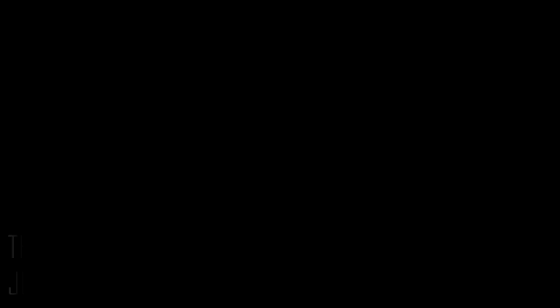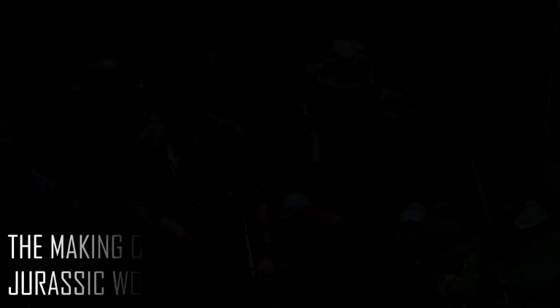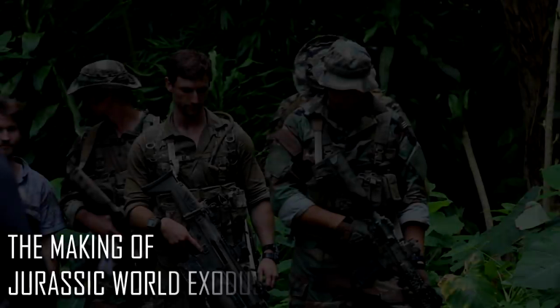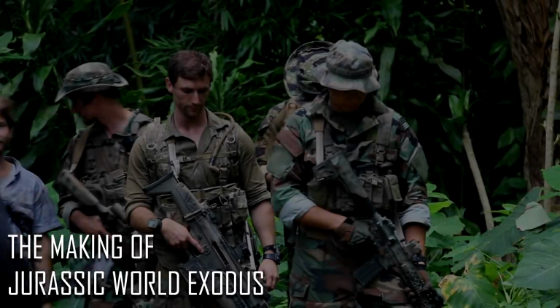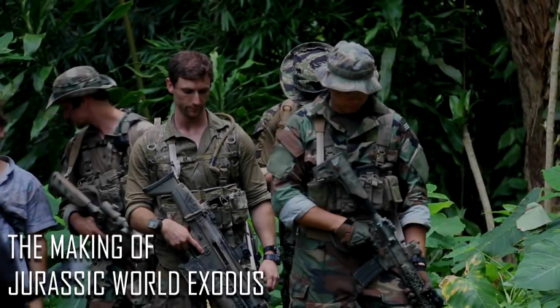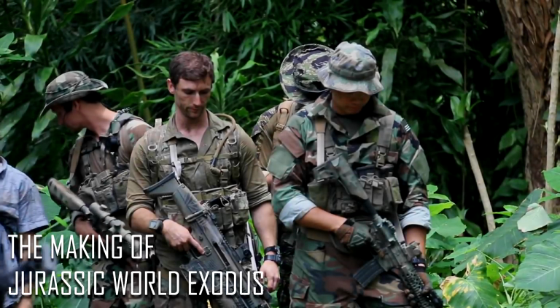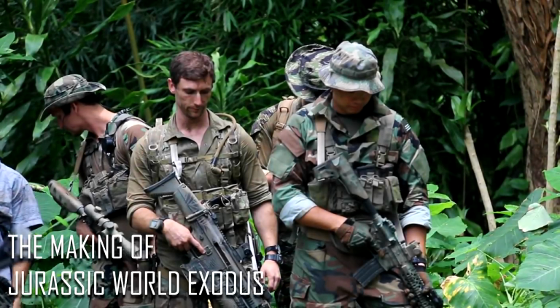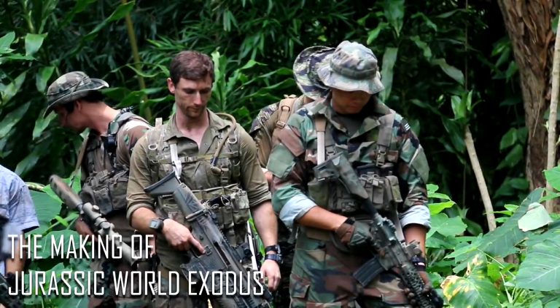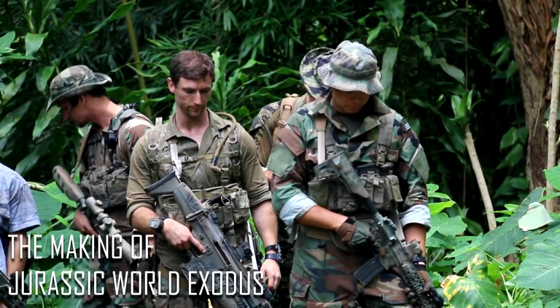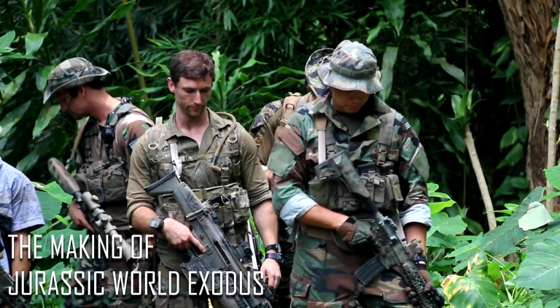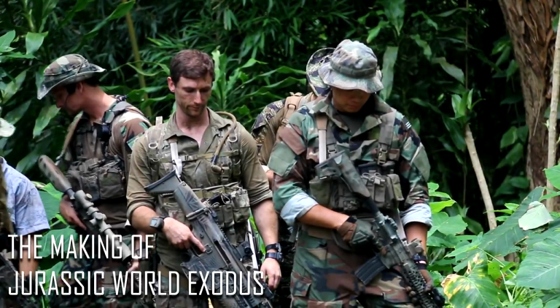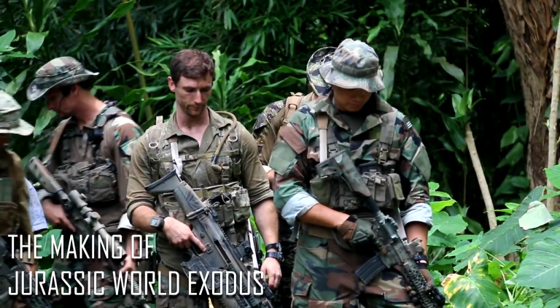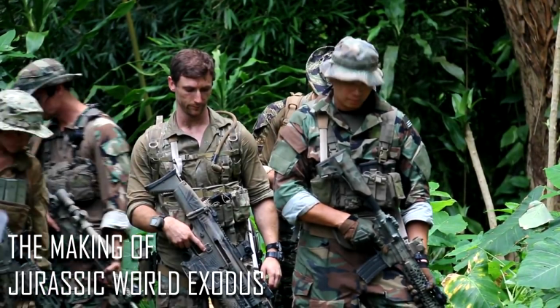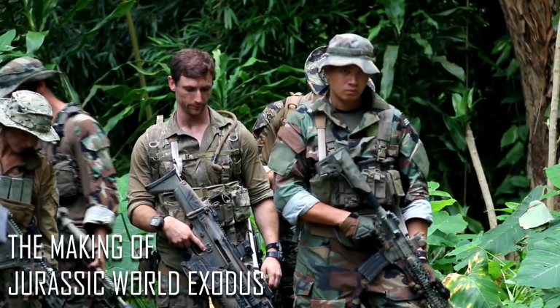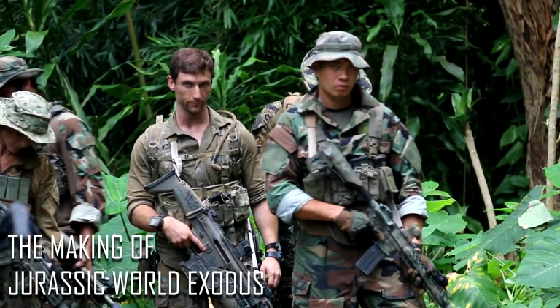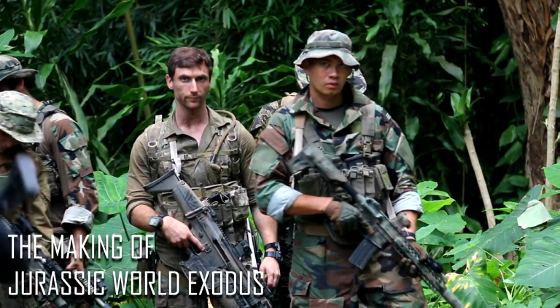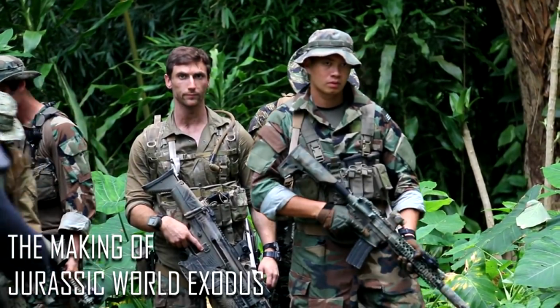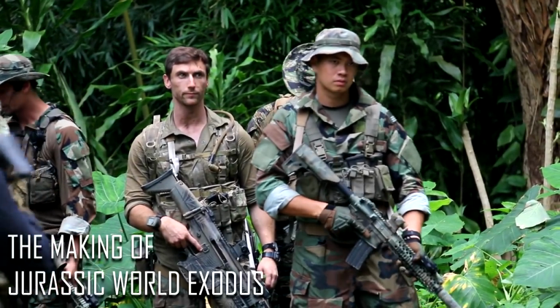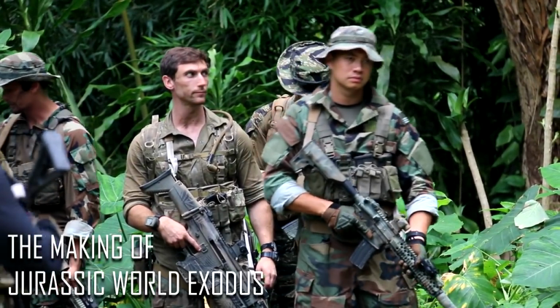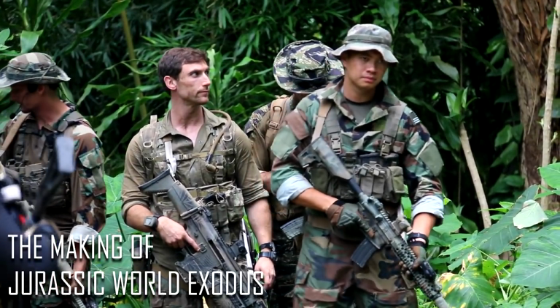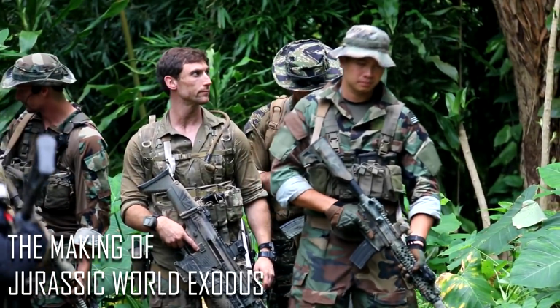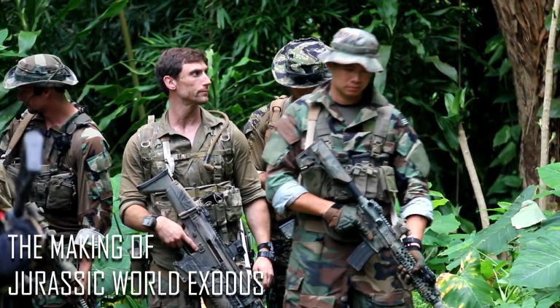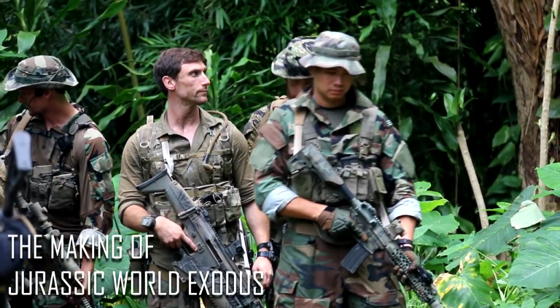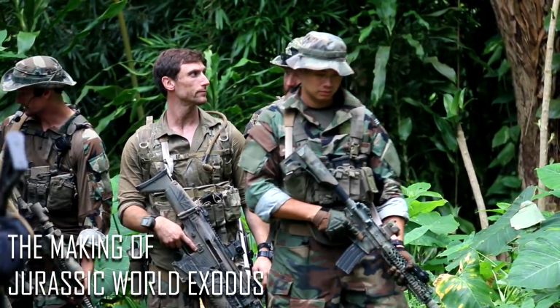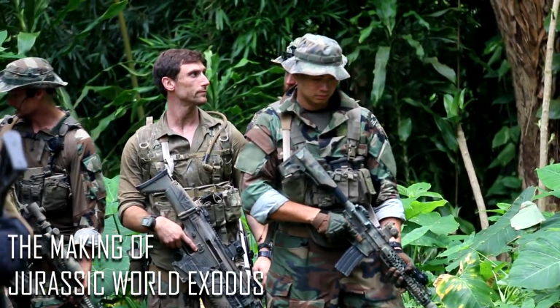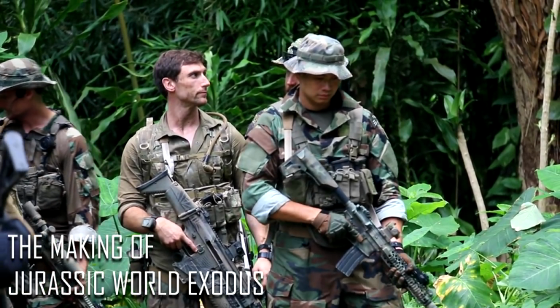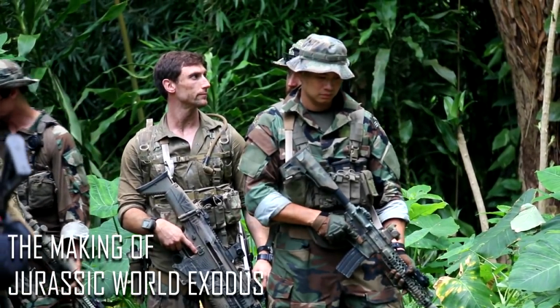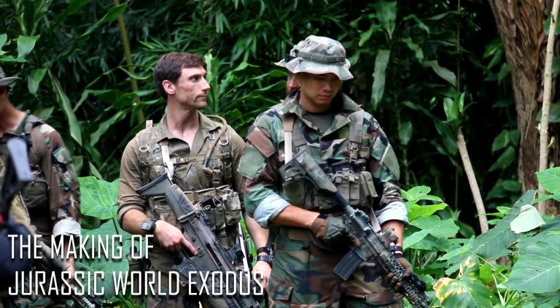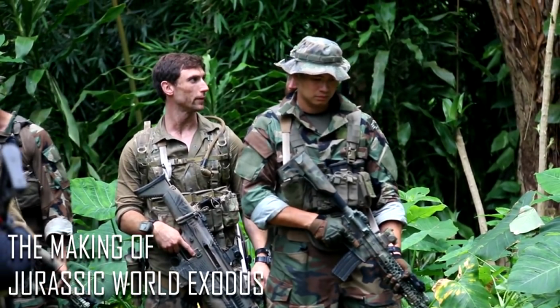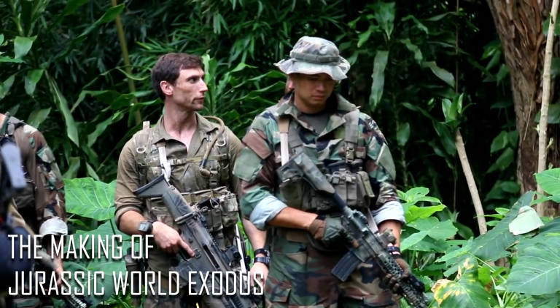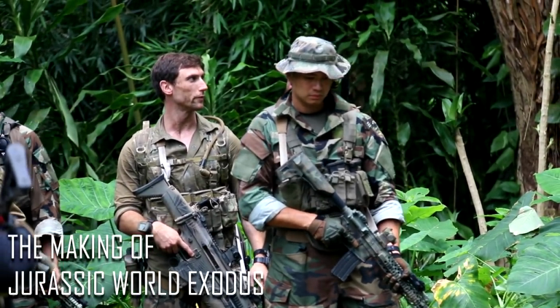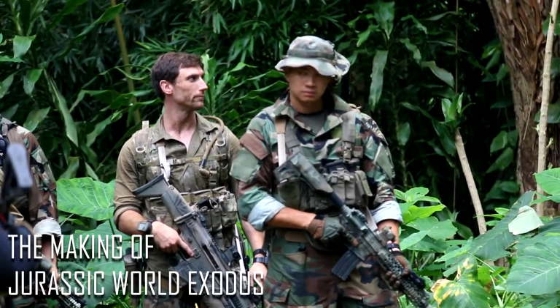Quiet on set. Roll cameras. Roll sound. Let's do all these great things.